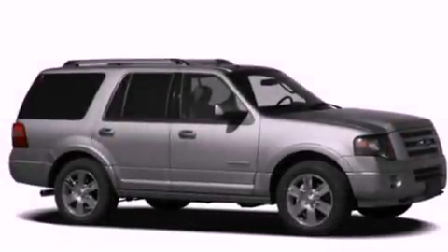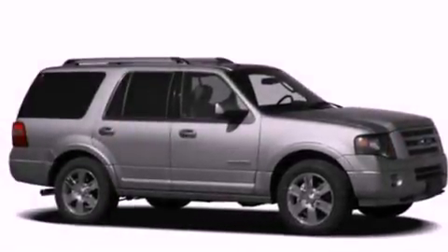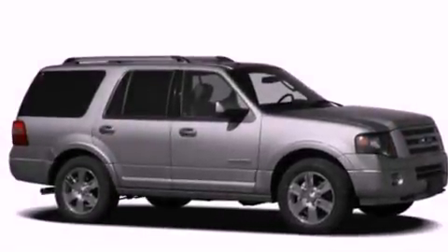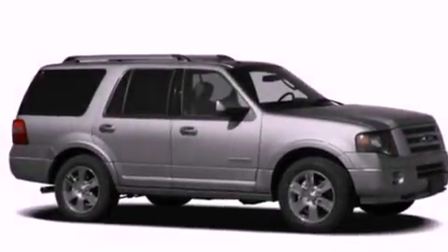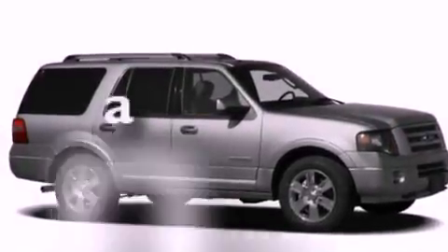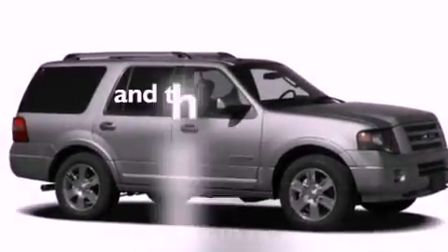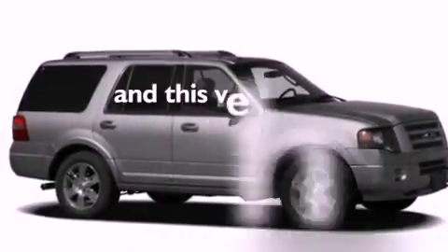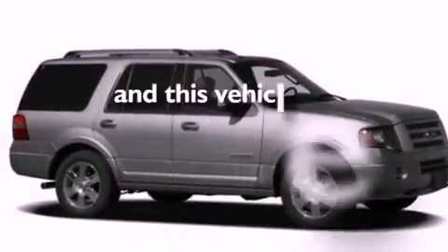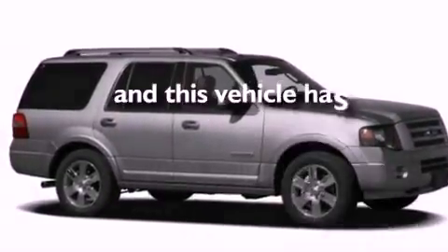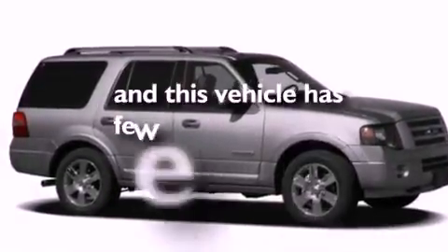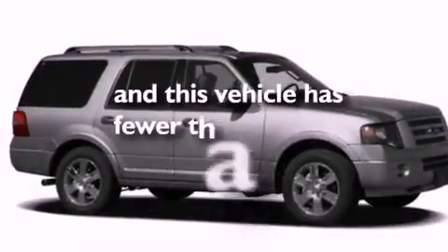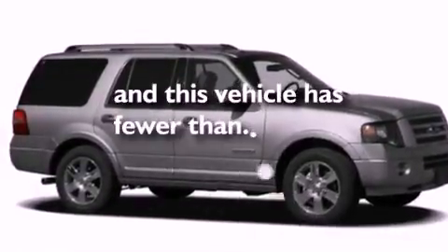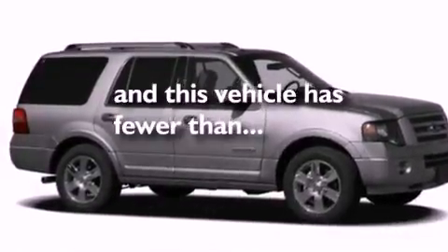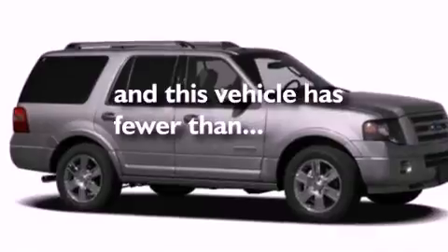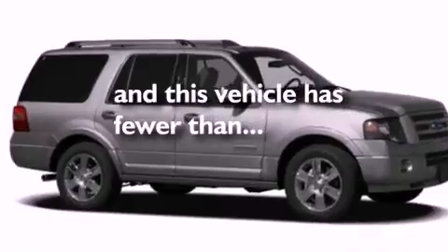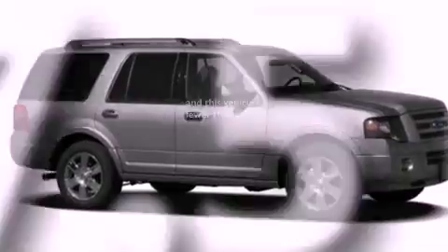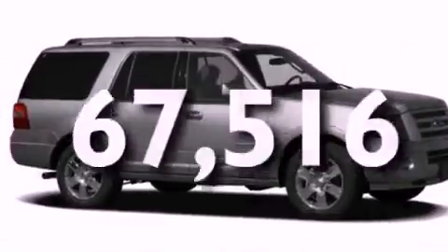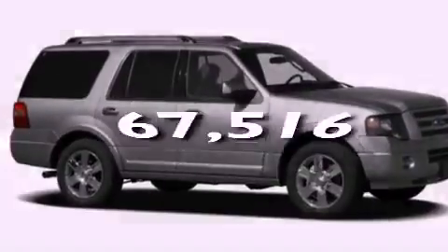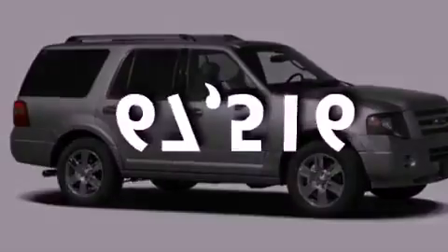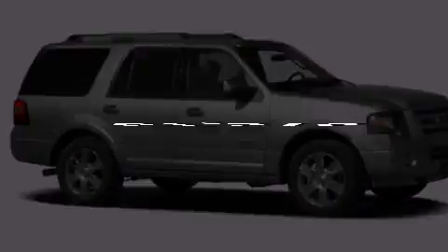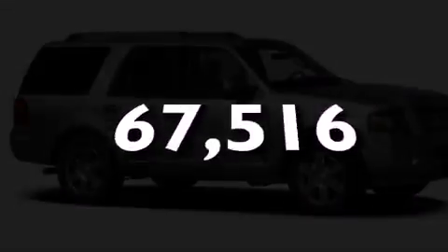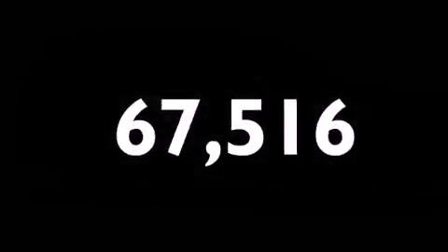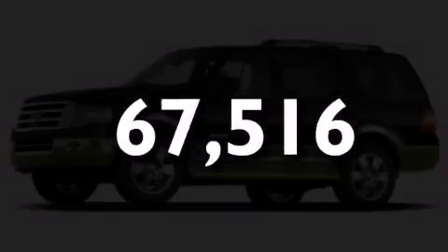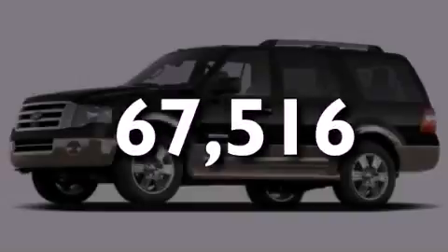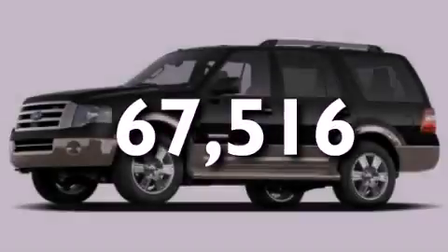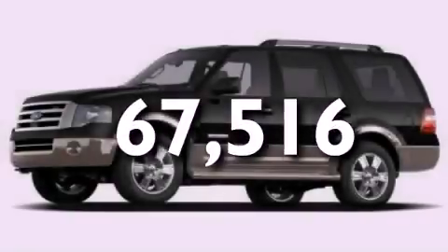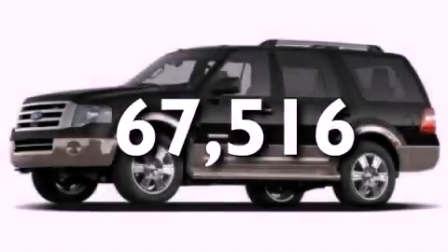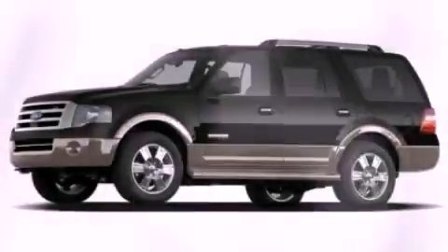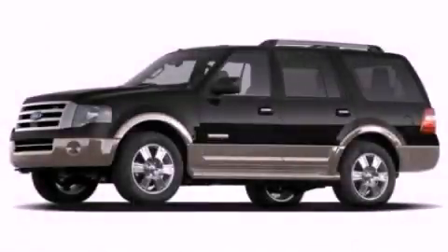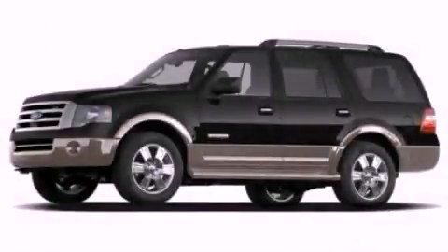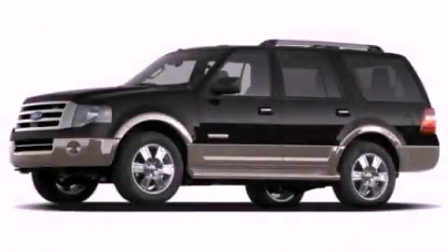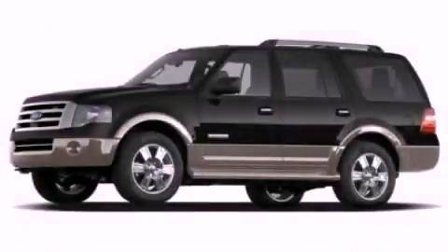This vehicle has fewer than 68,000 miles on the odometer. Contact us today to arrange your test drive.